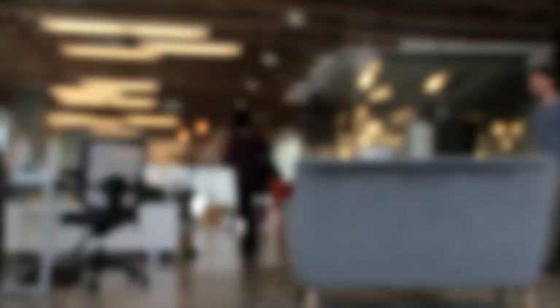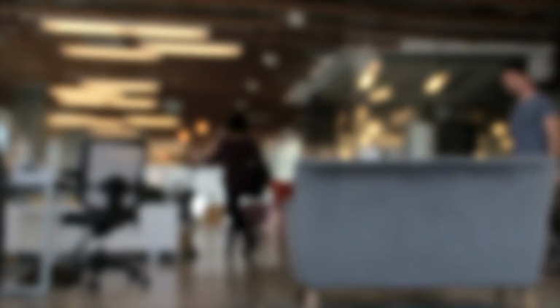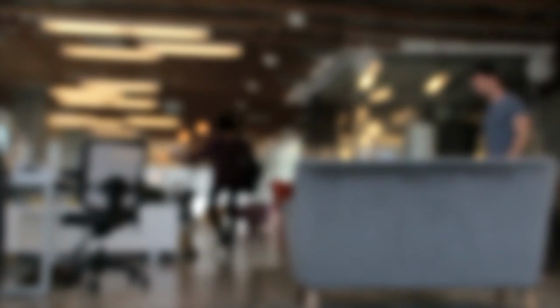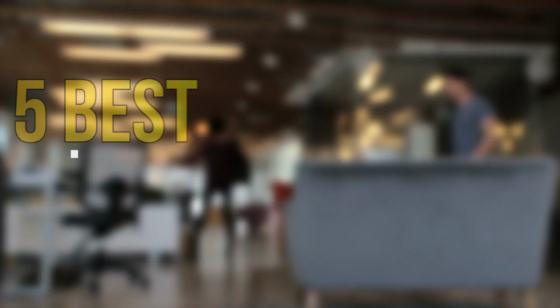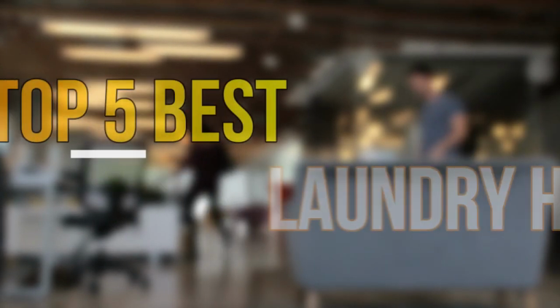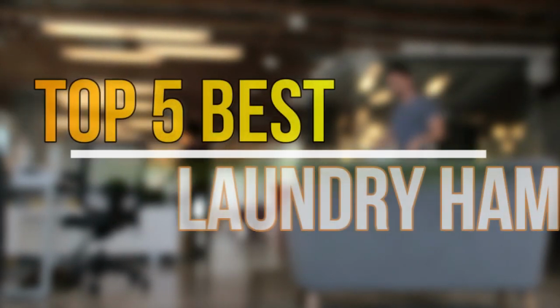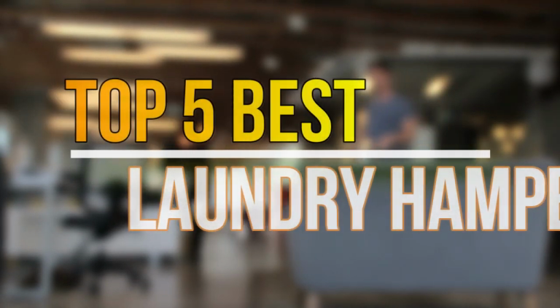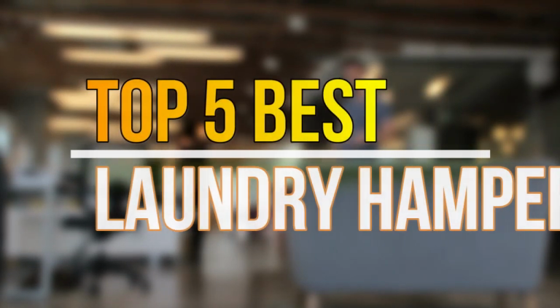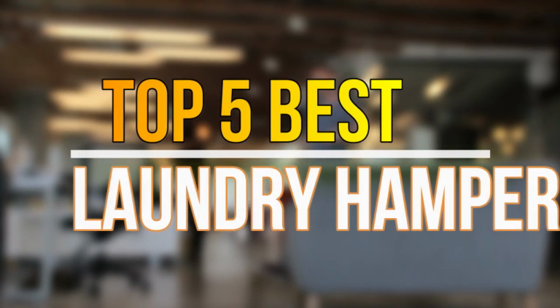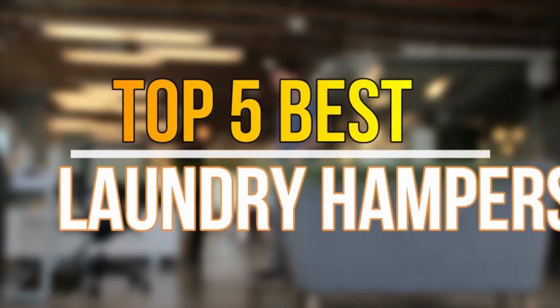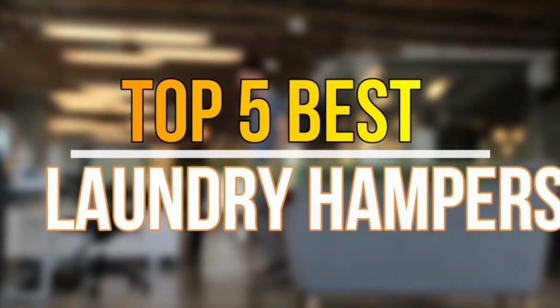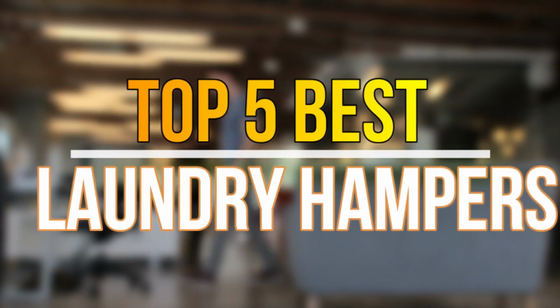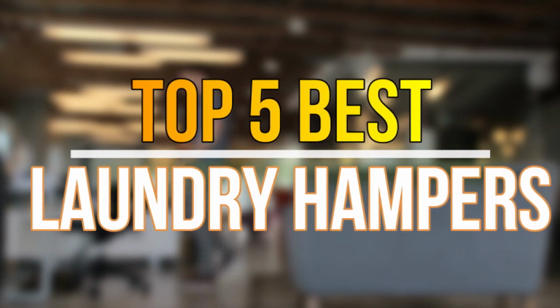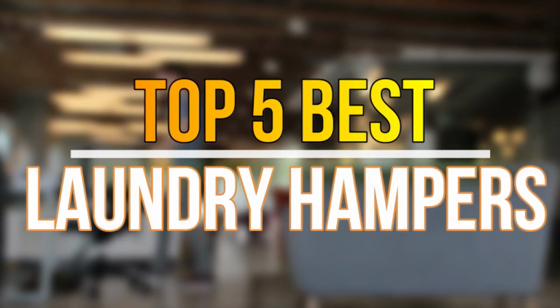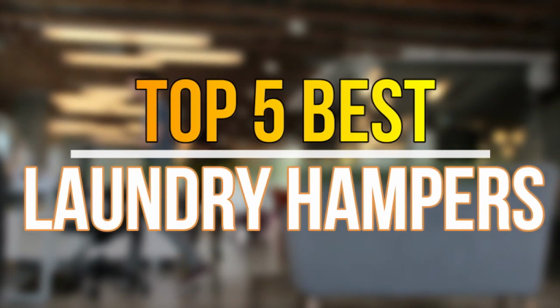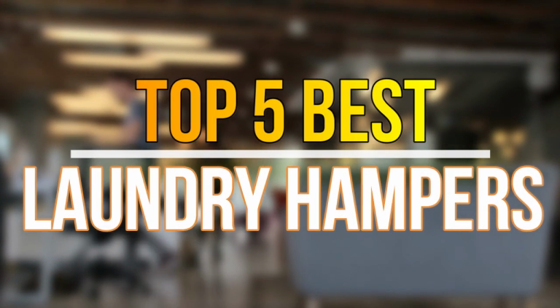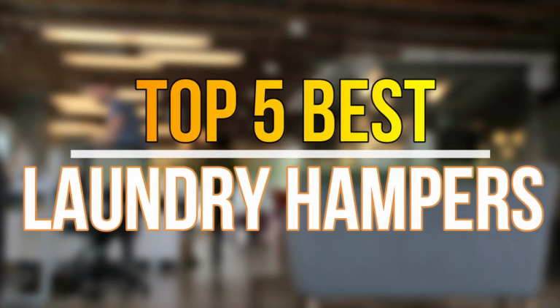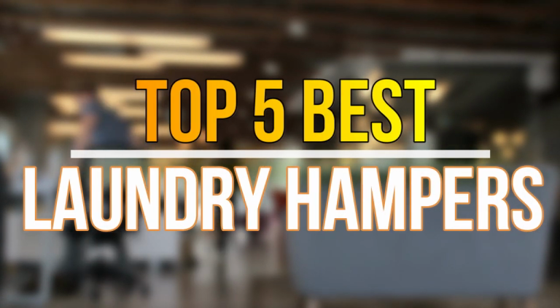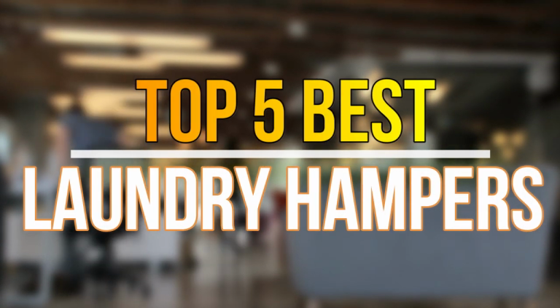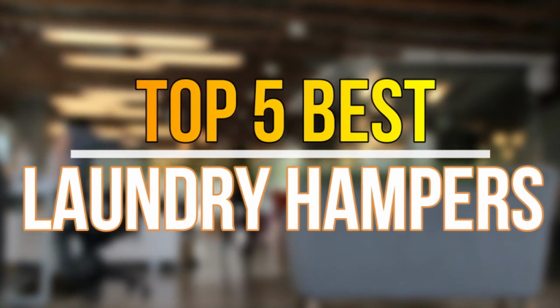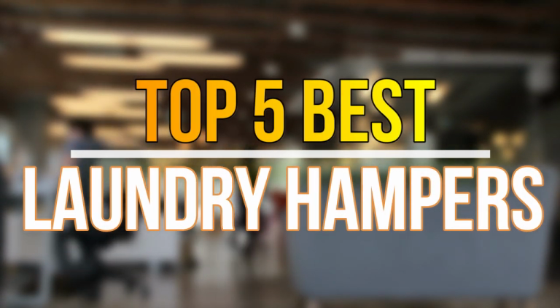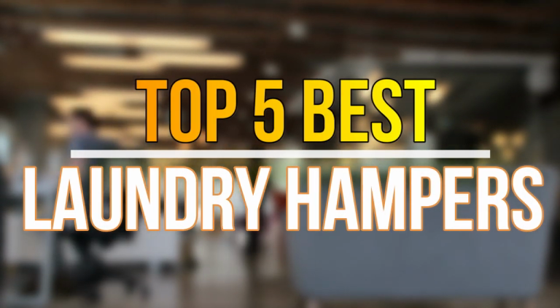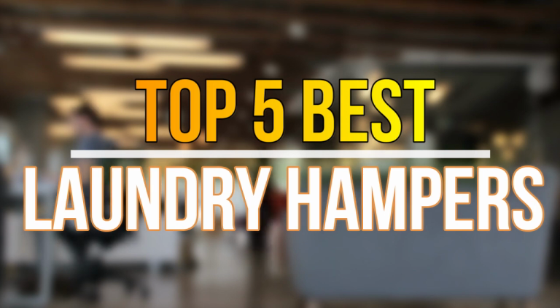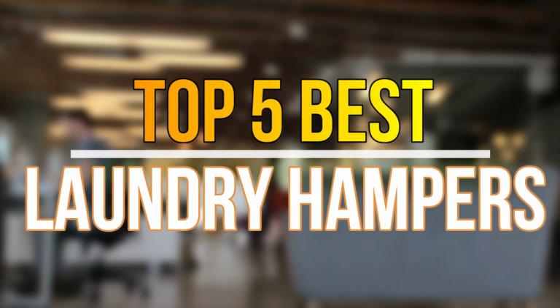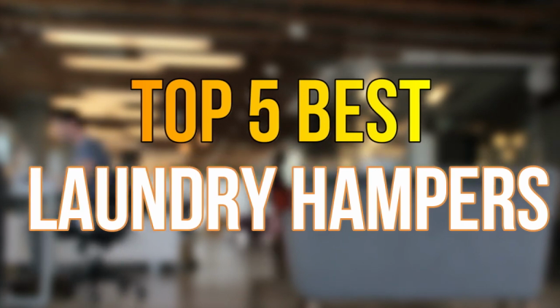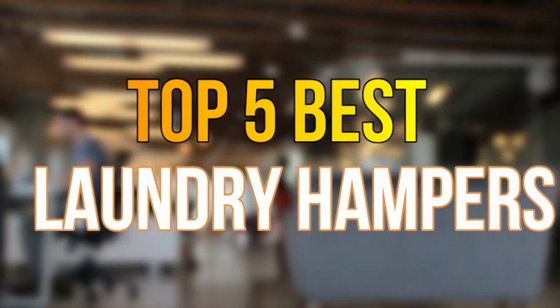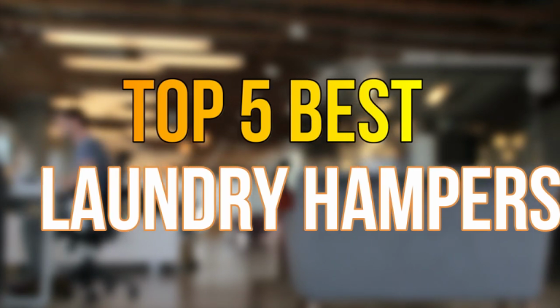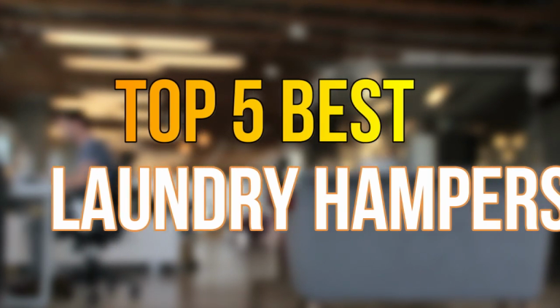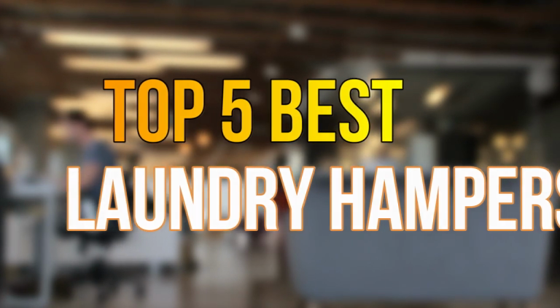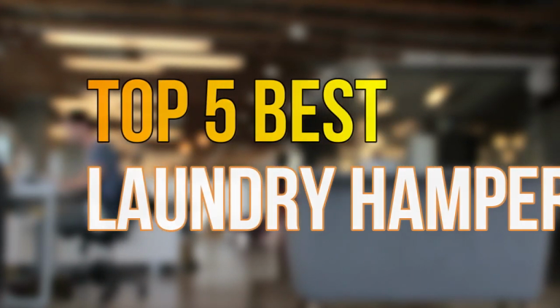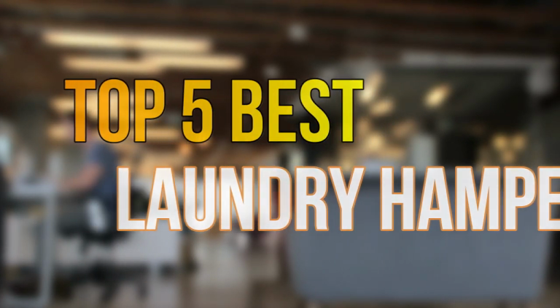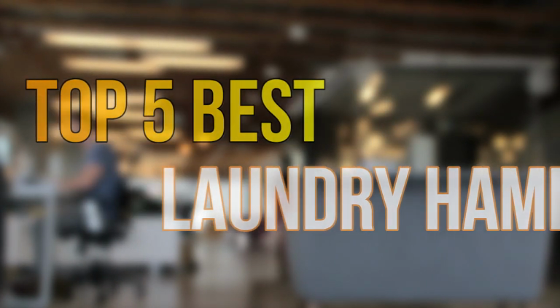Hello guys, today in this video we are going to help you to find out the best laundry hampers in the market. Let's get started with the list.